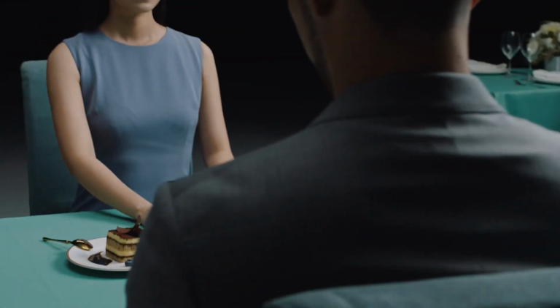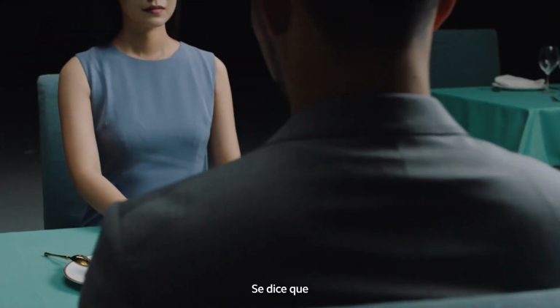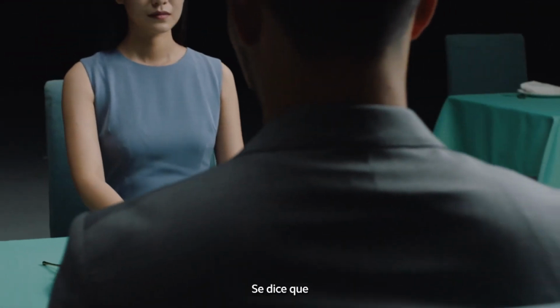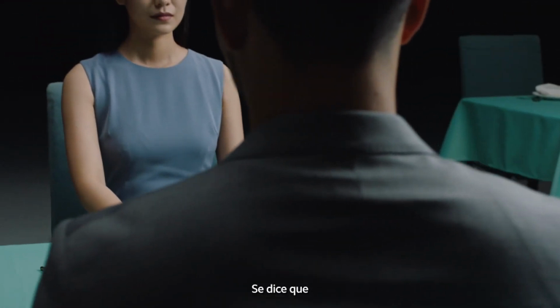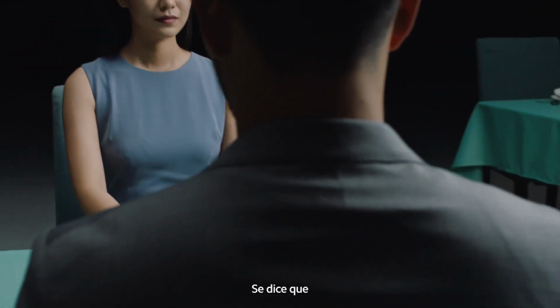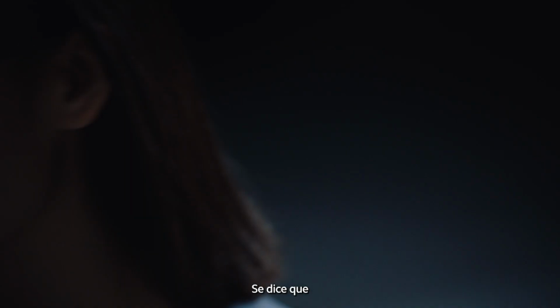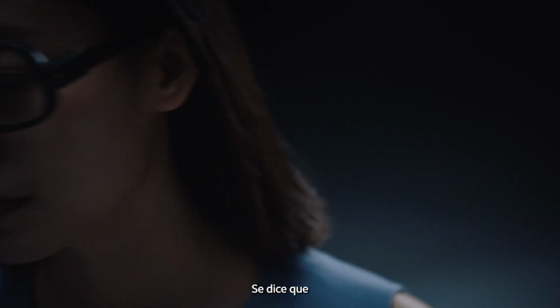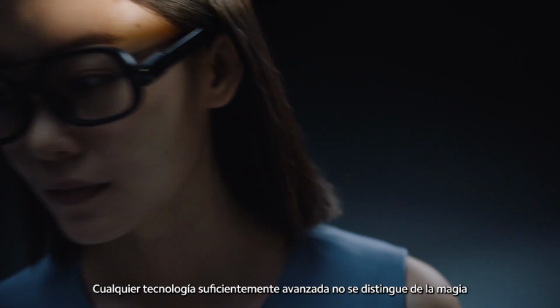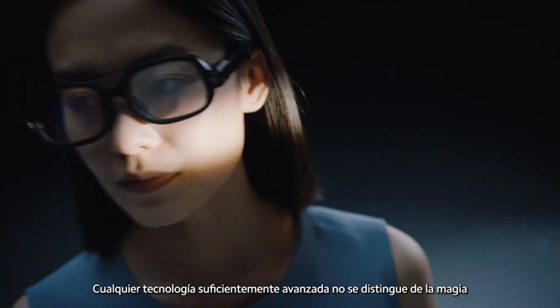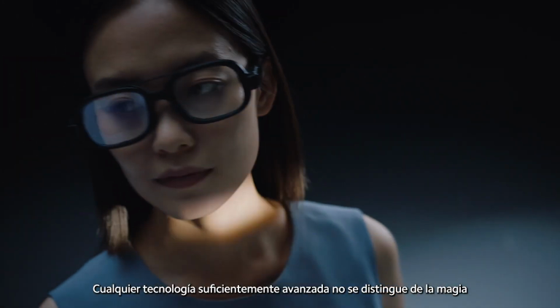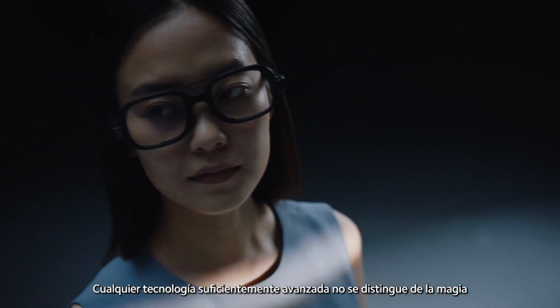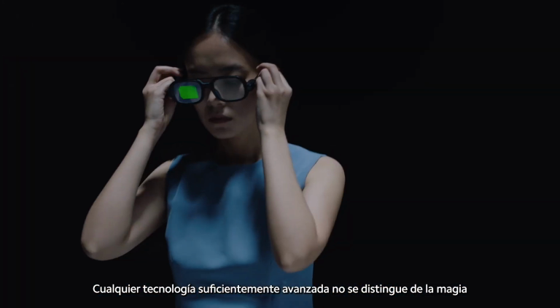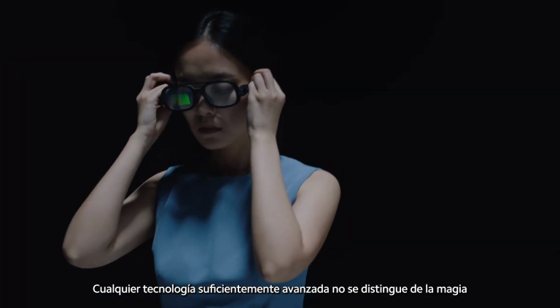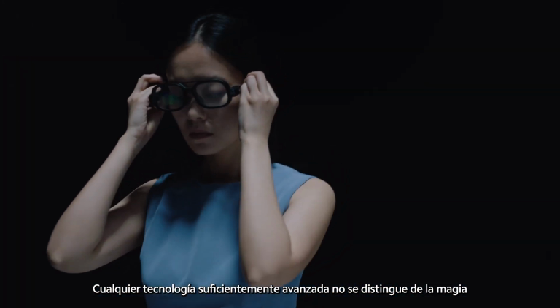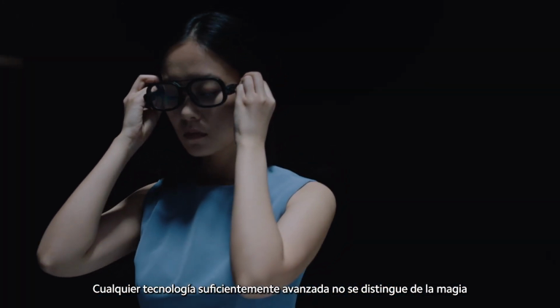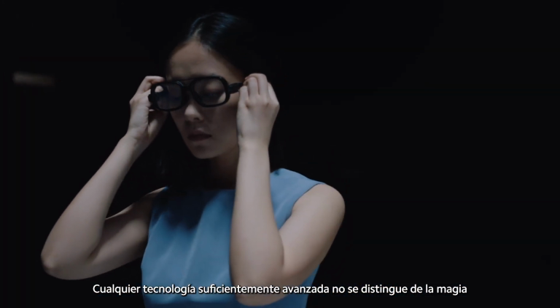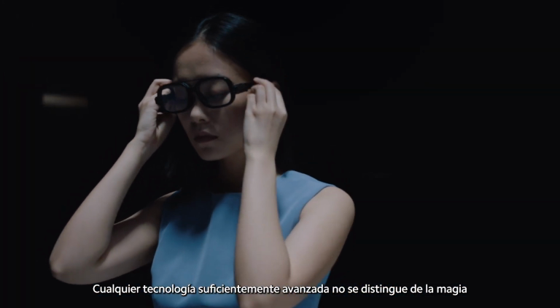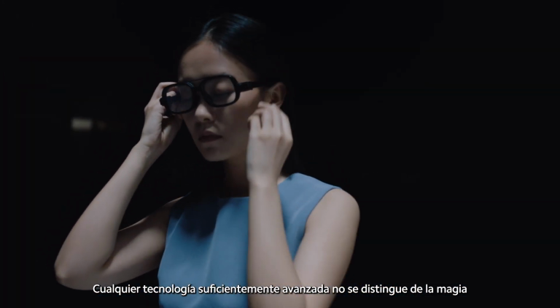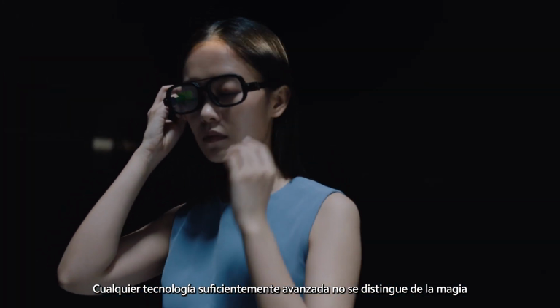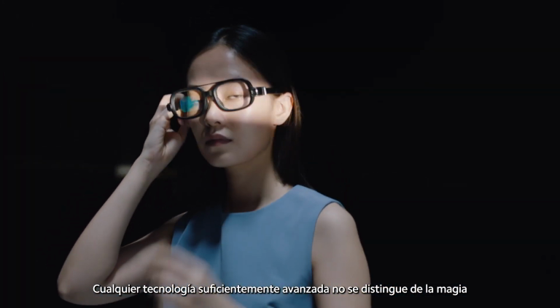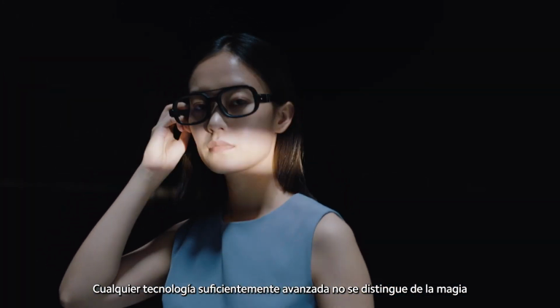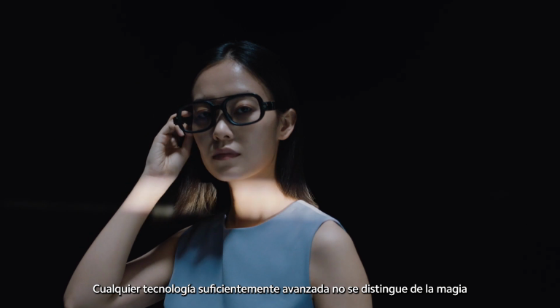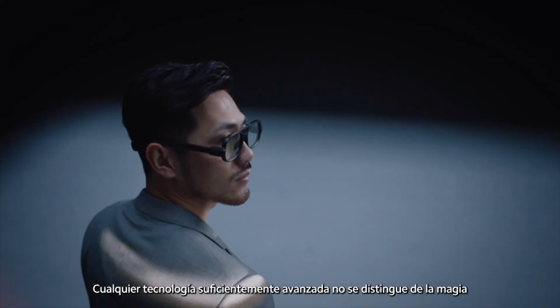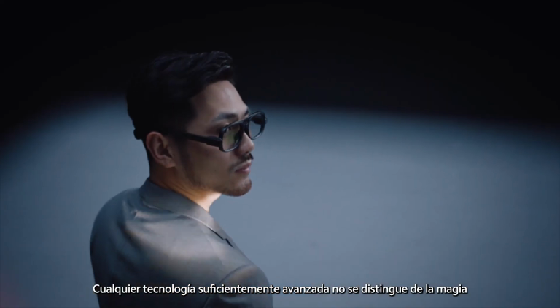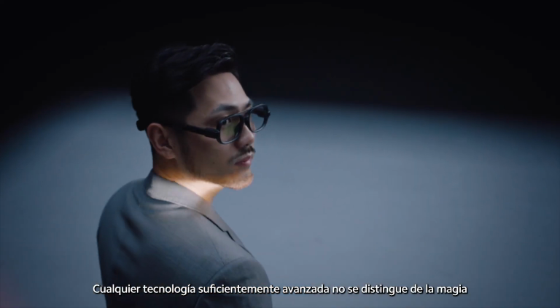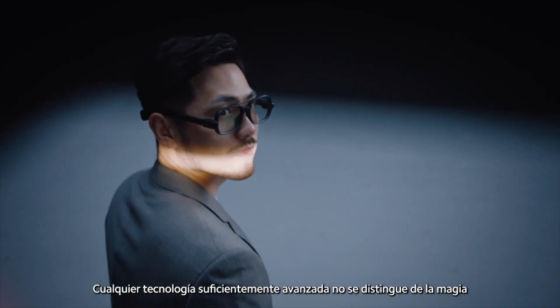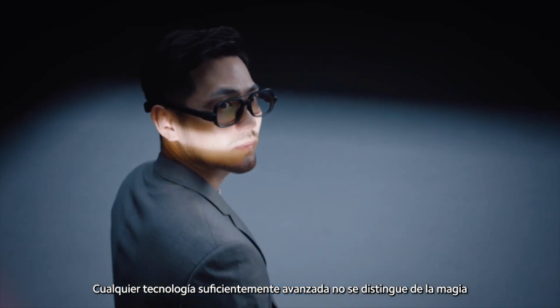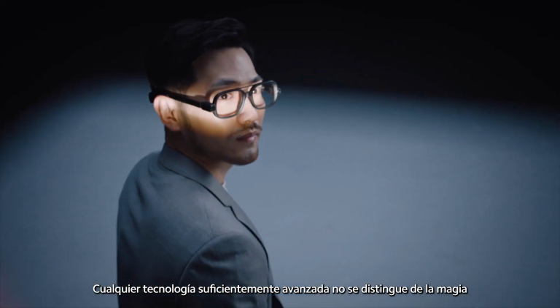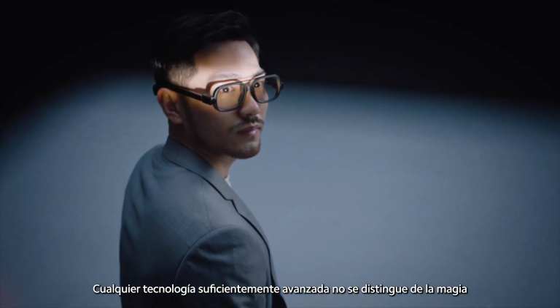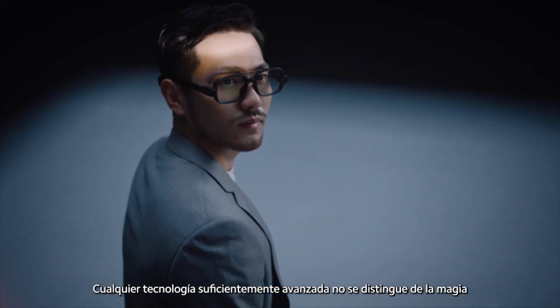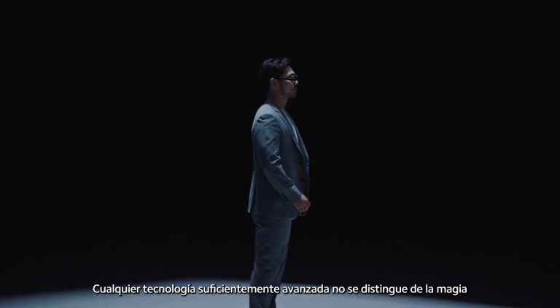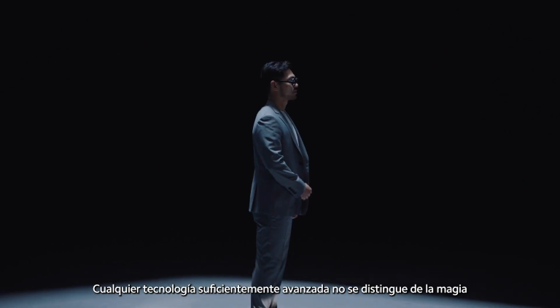It was said, any sufficiently advanced technology is indistinguishable from magic.